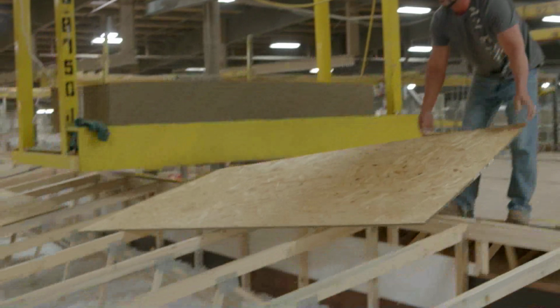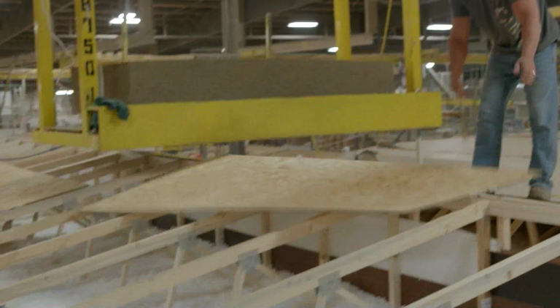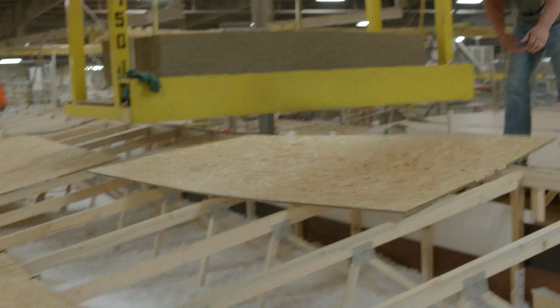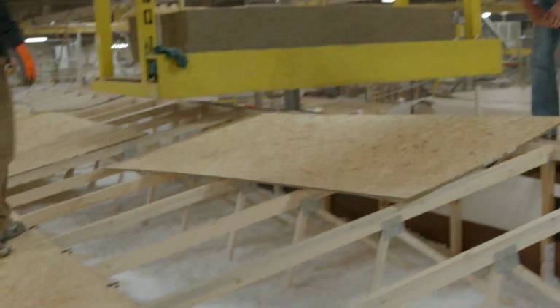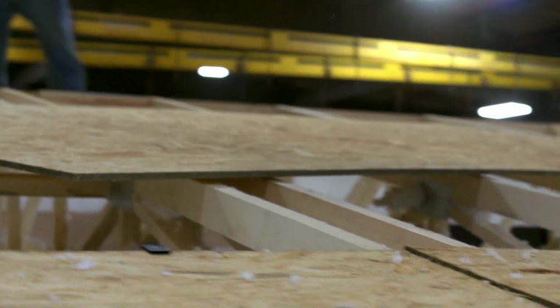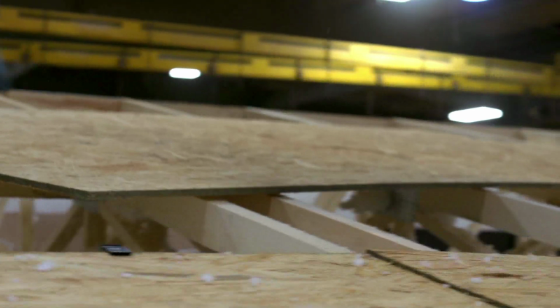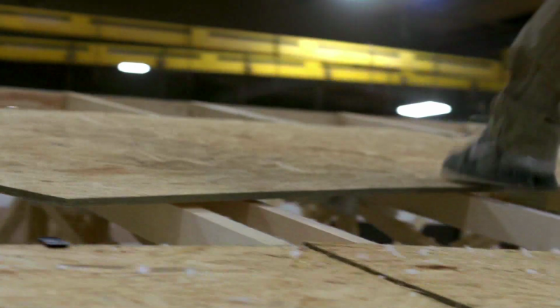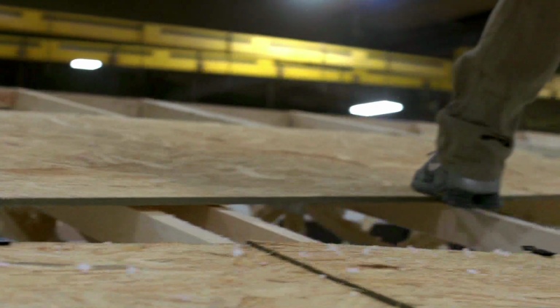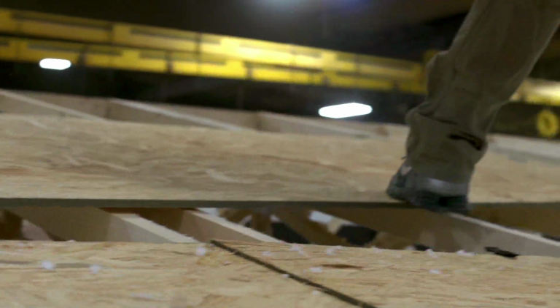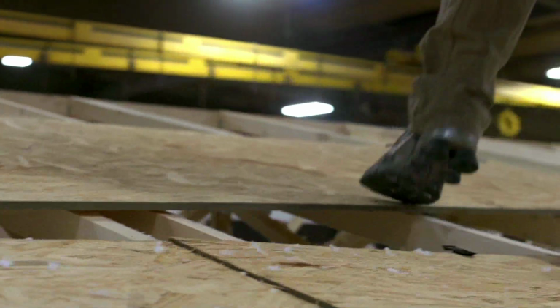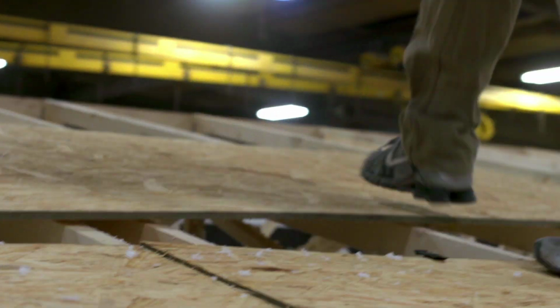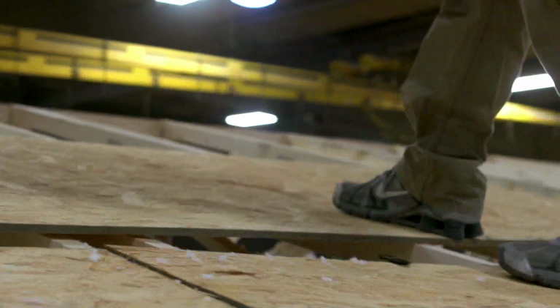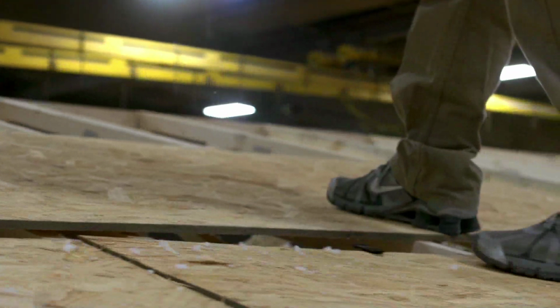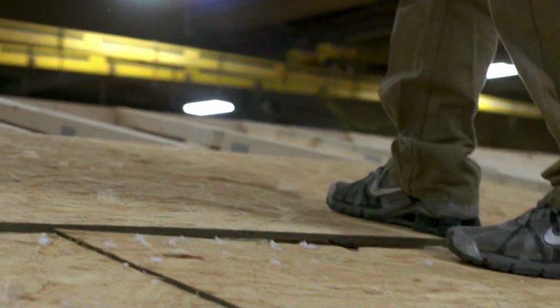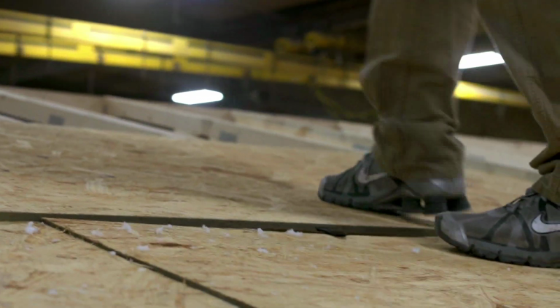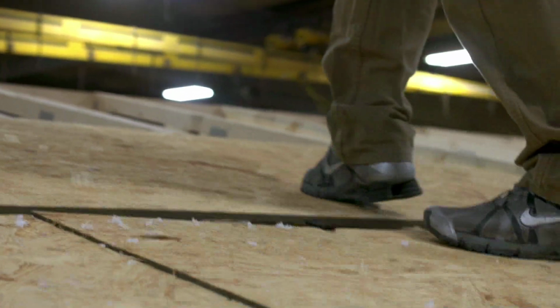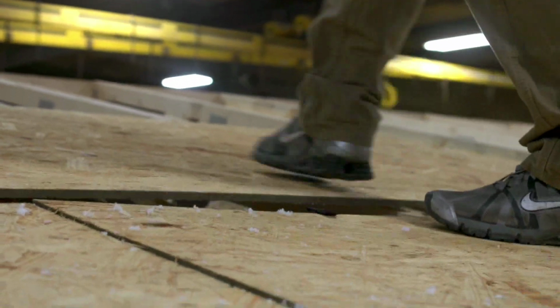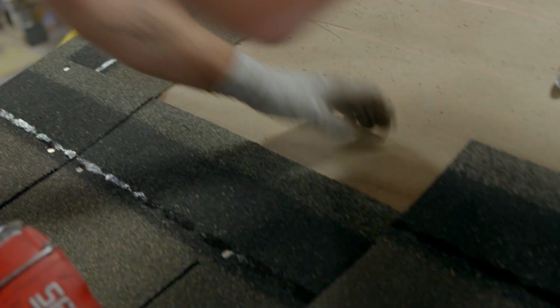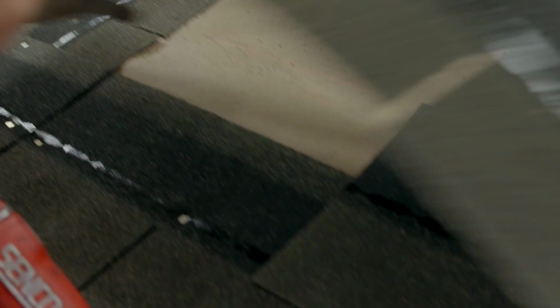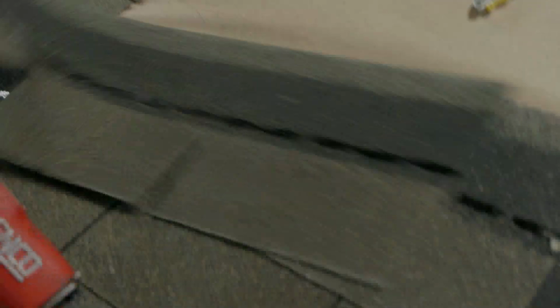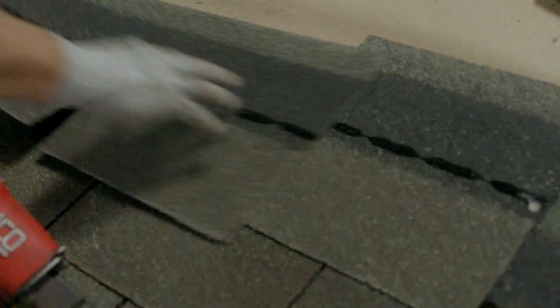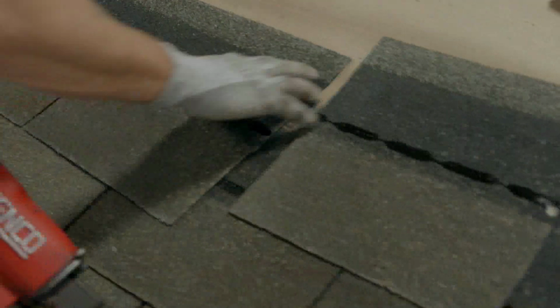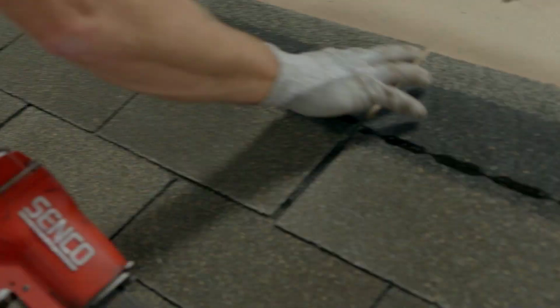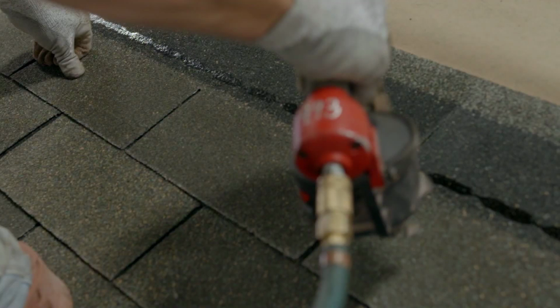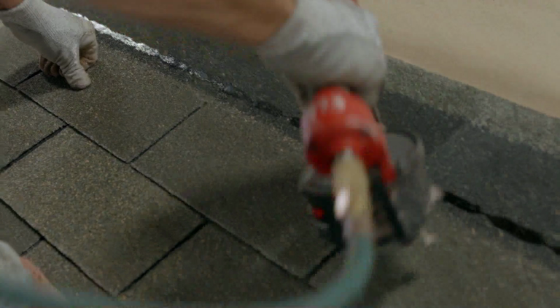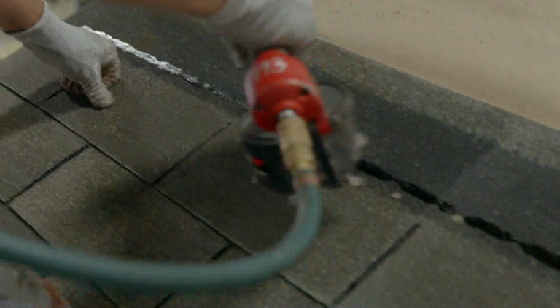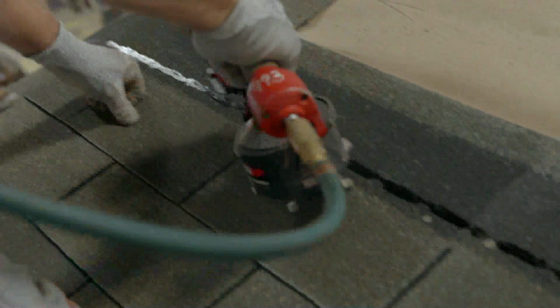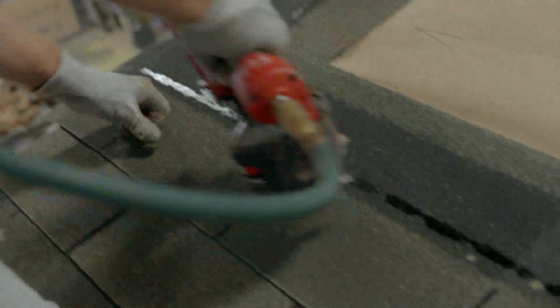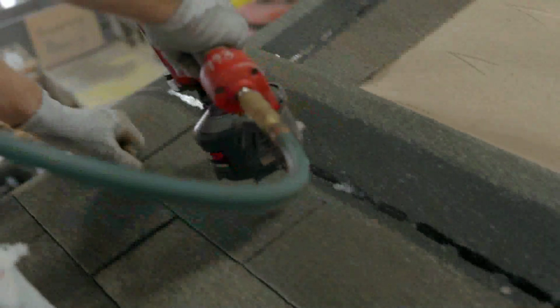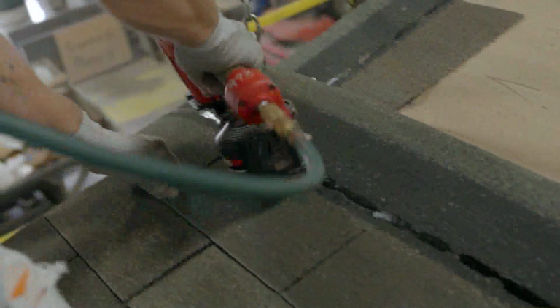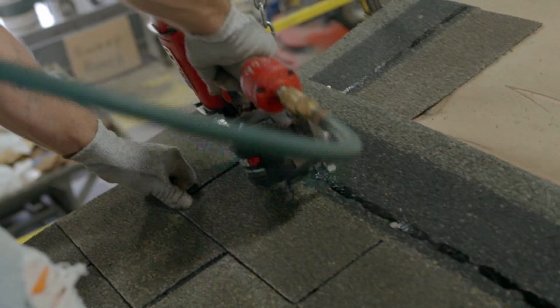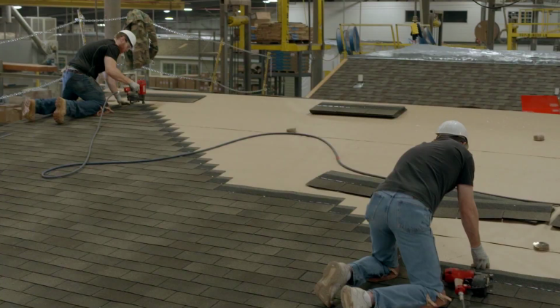After the truss system is covered with the roof decking, fiberglass shingles are laid out to protect your new roof.